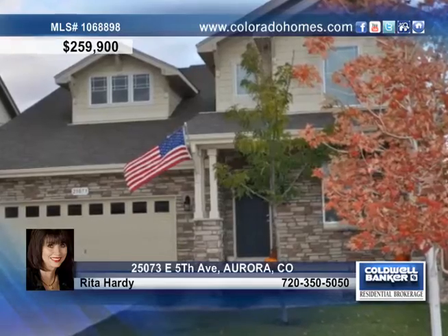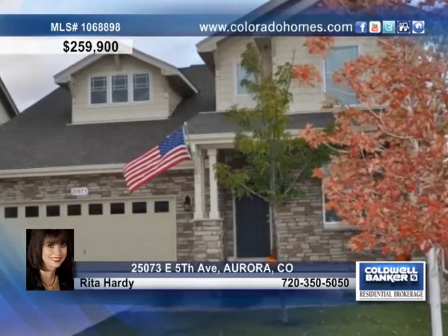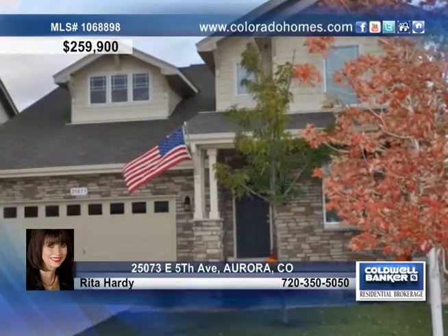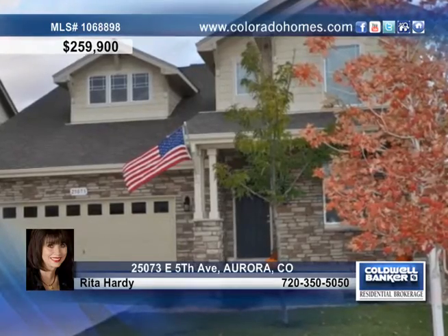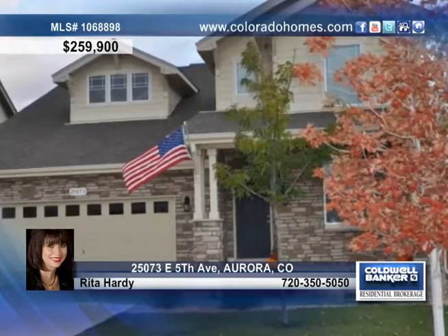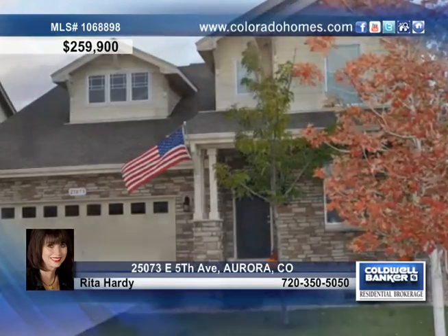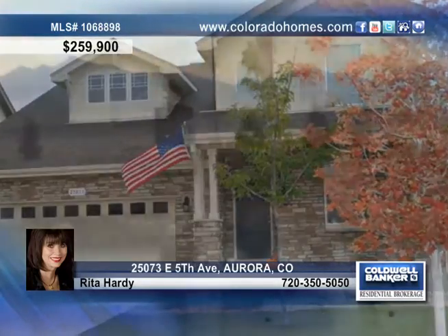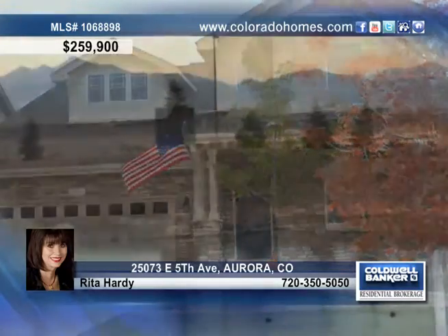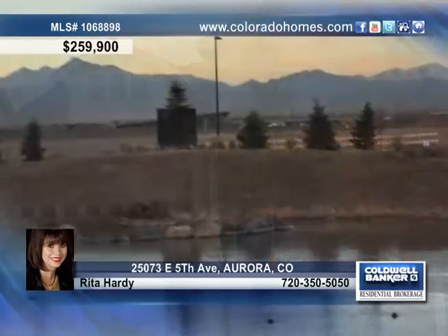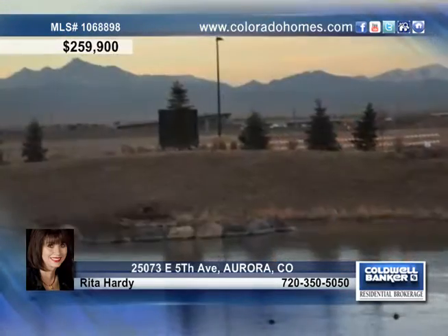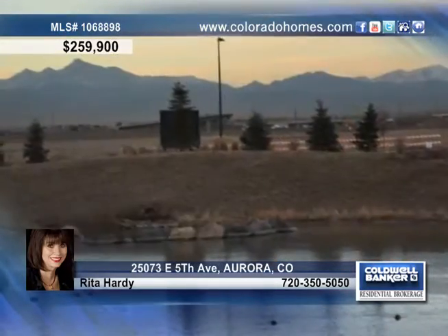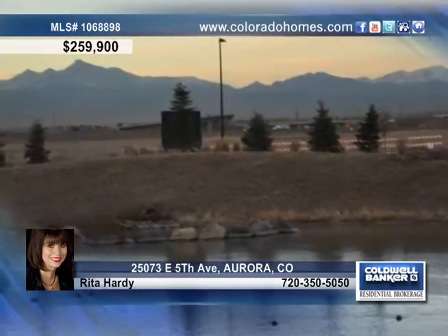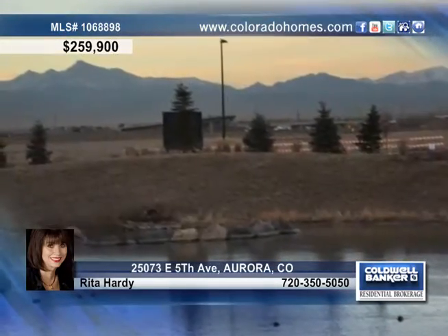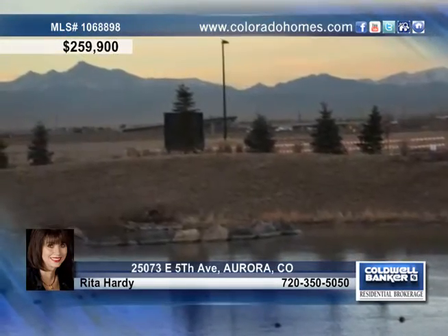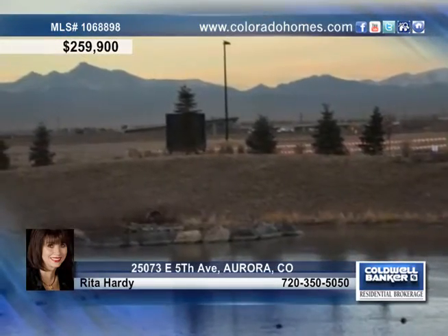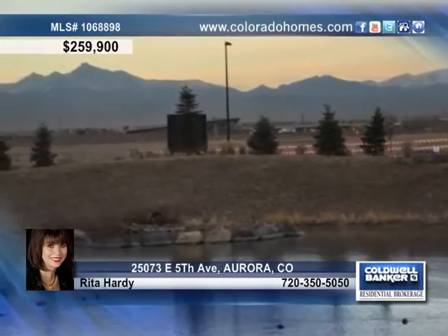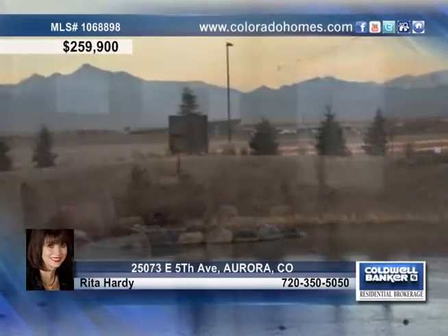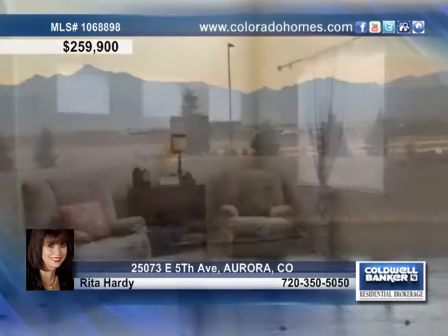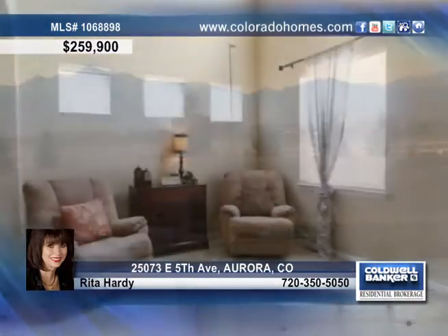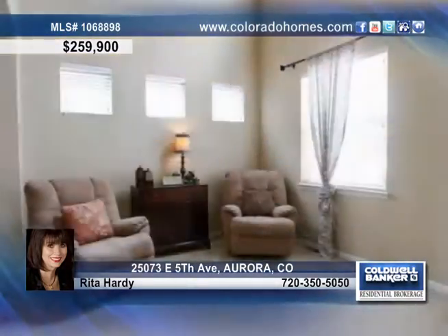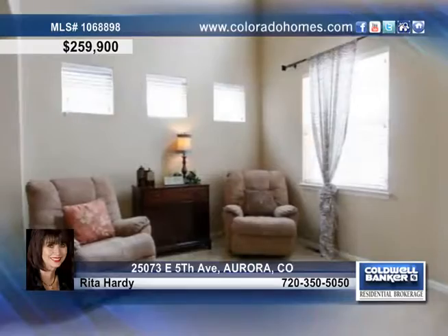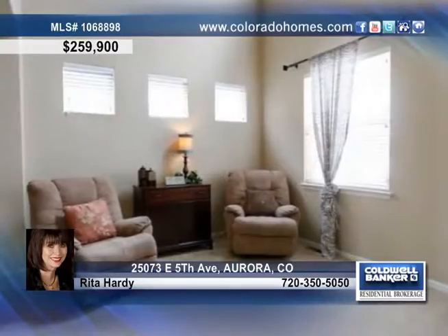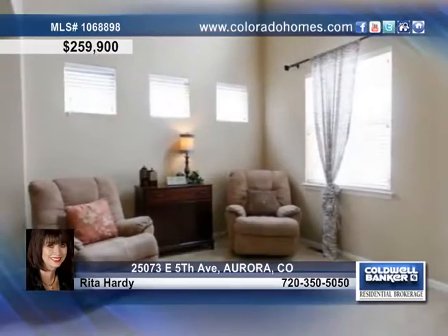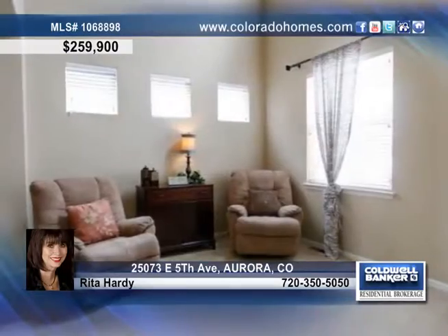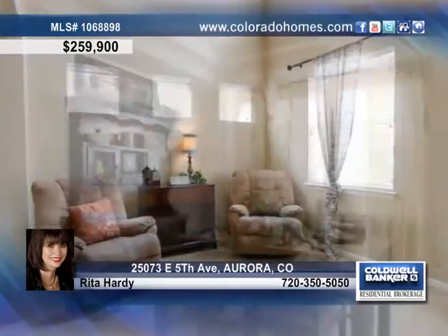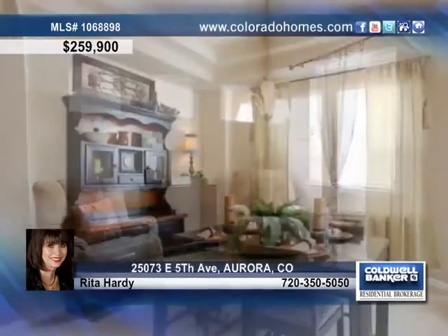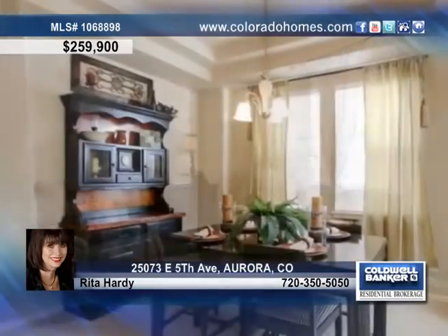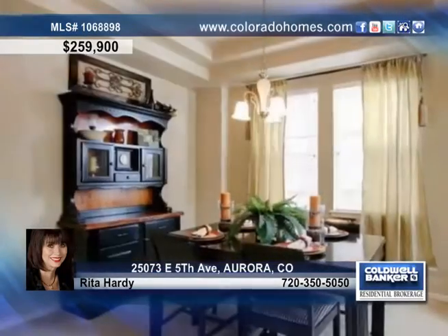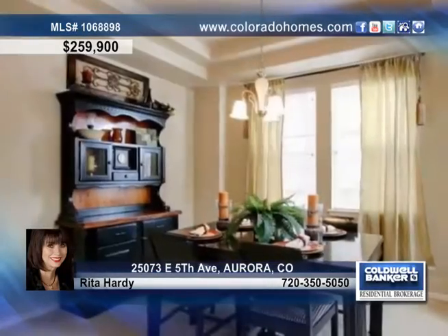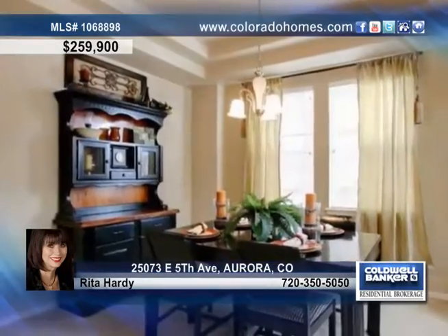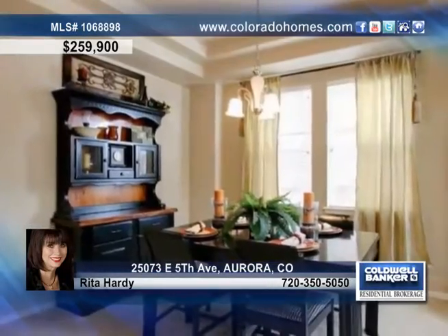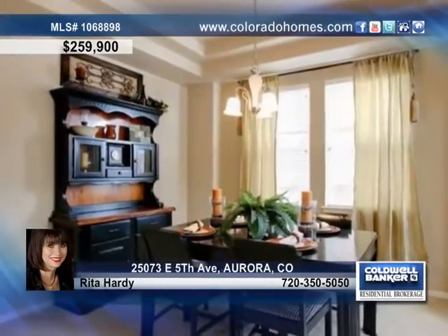Don't miss this exquisite 3-bedroom, 3-bath home with a private backyard that overlooks an open space with mountain views.